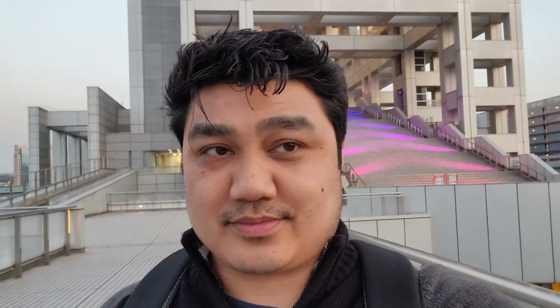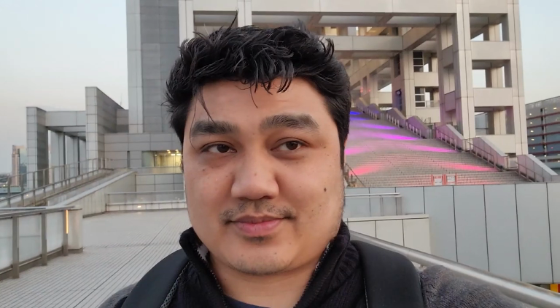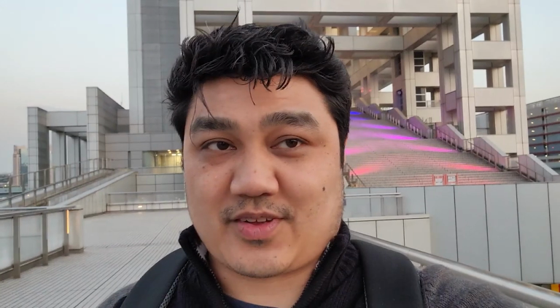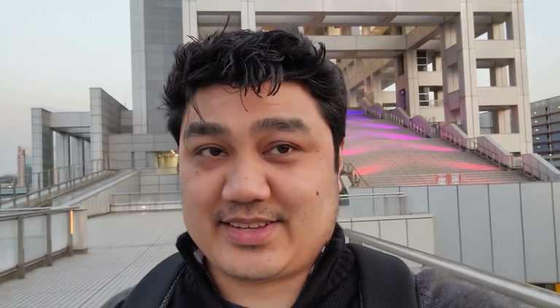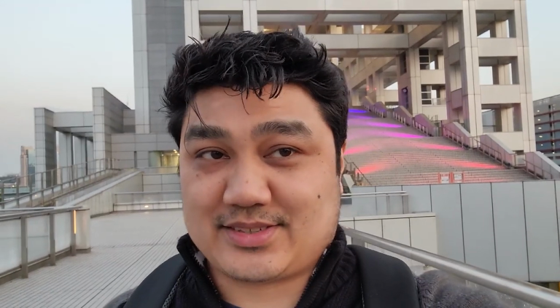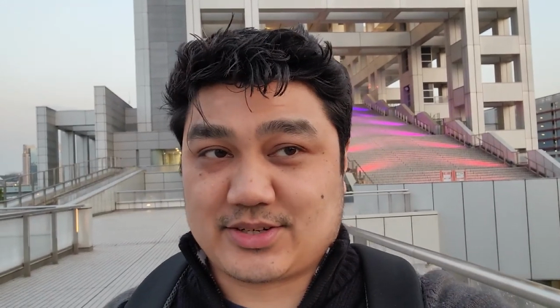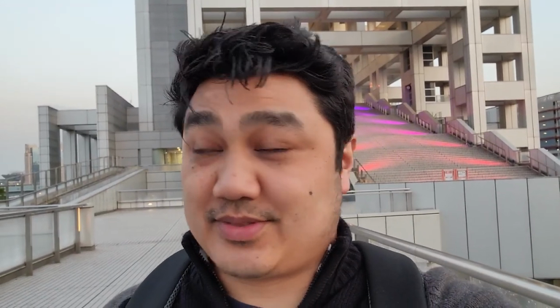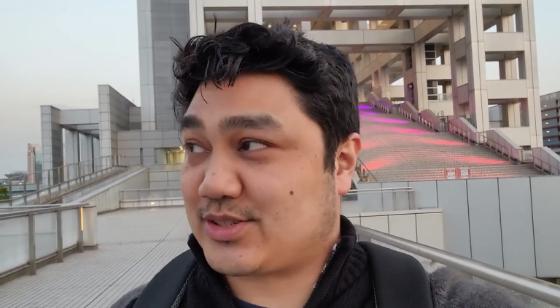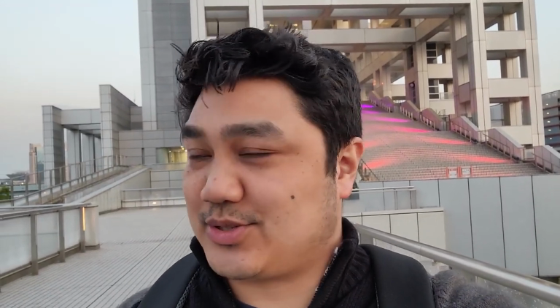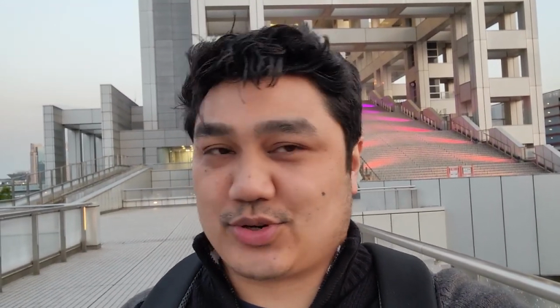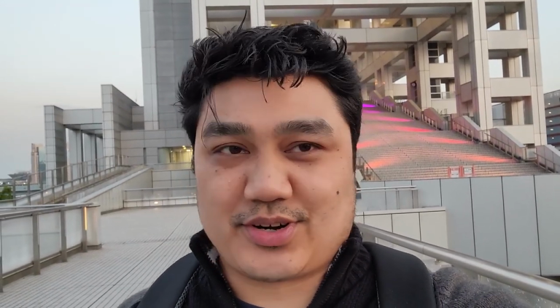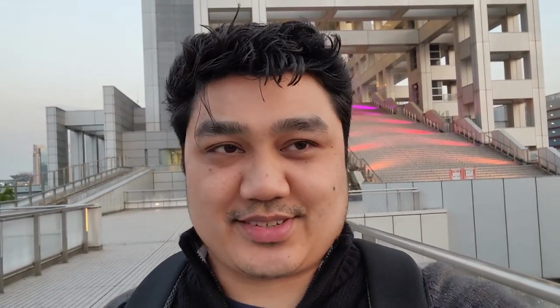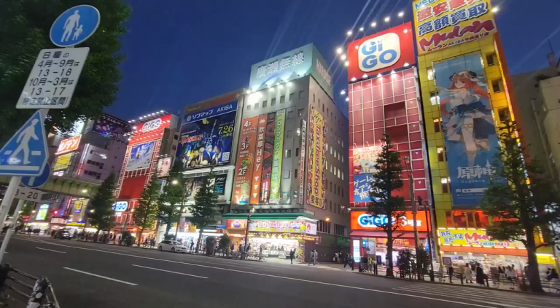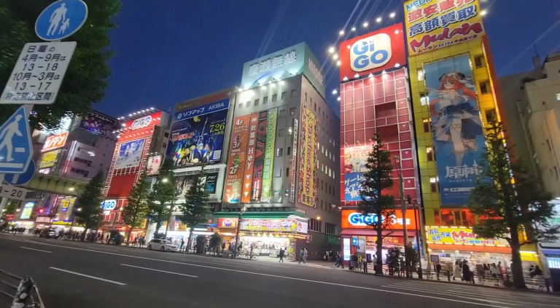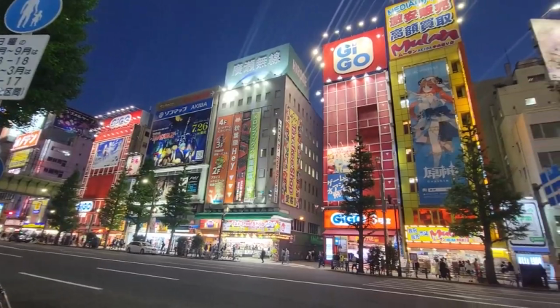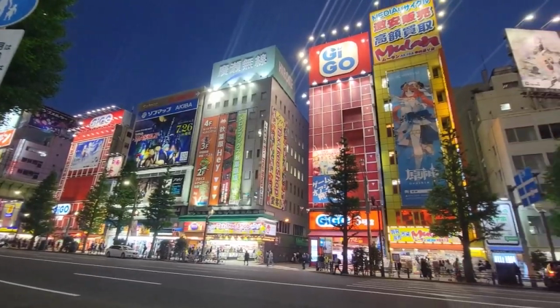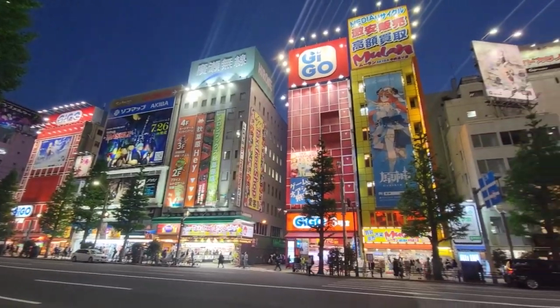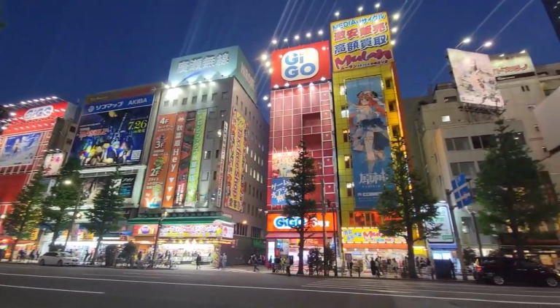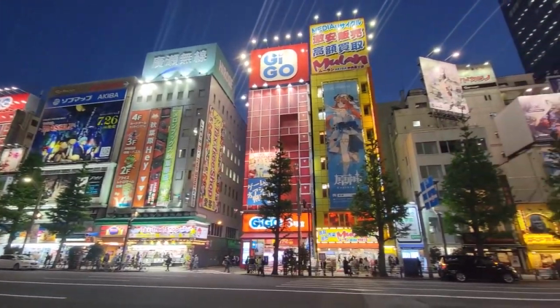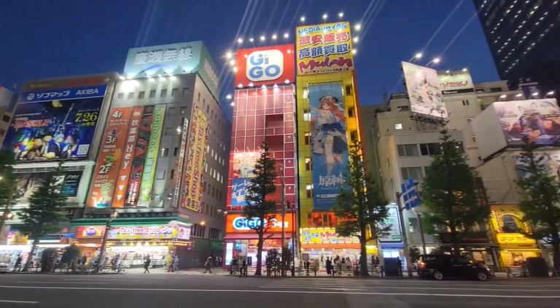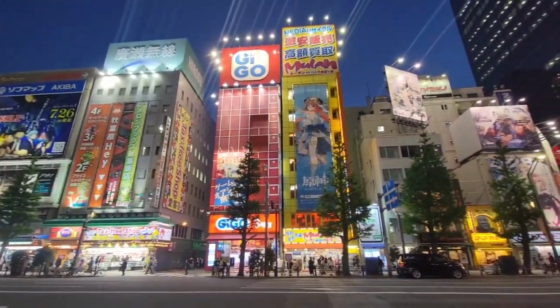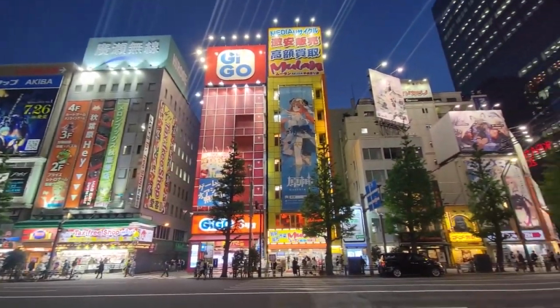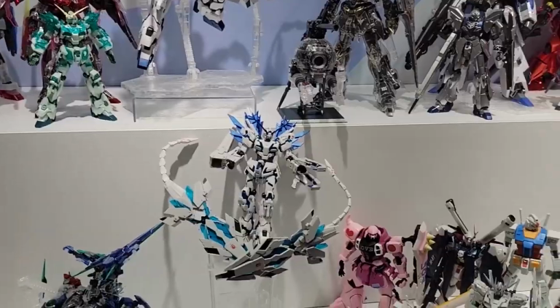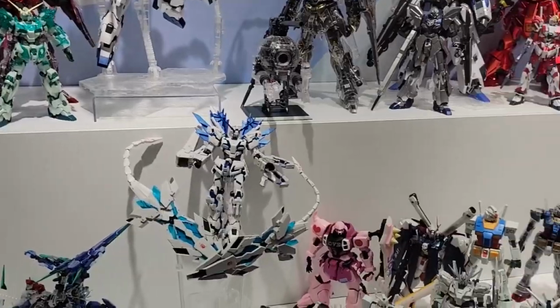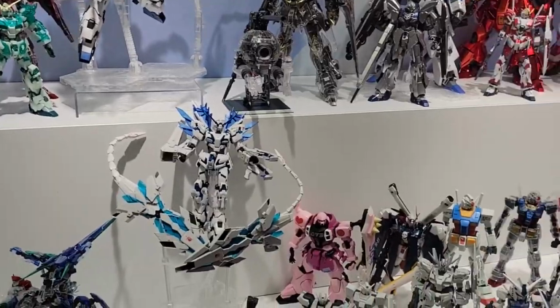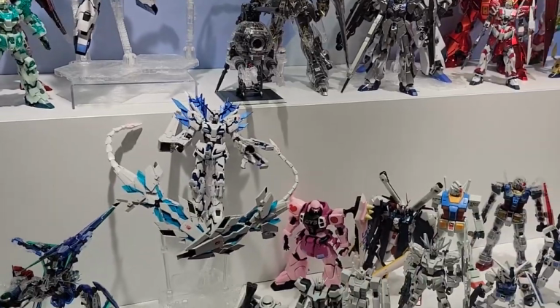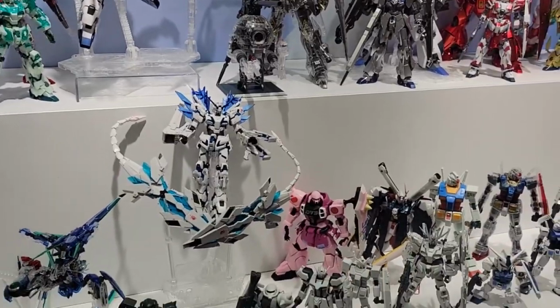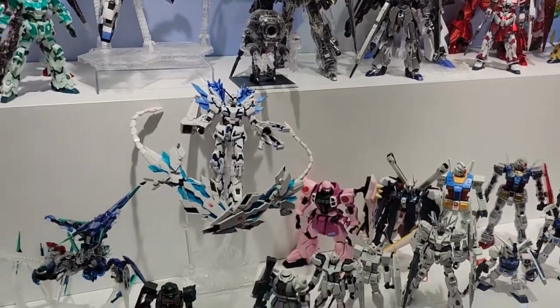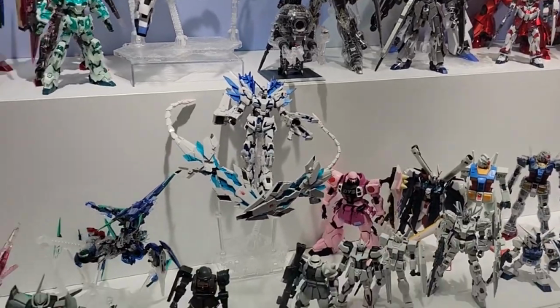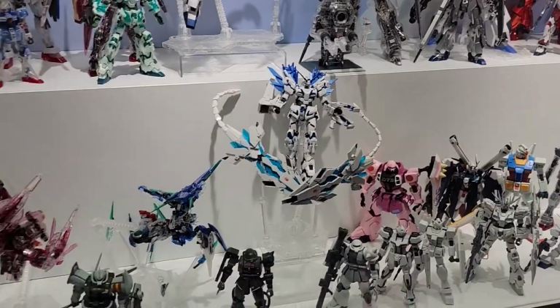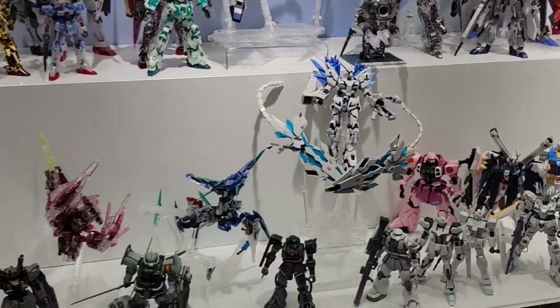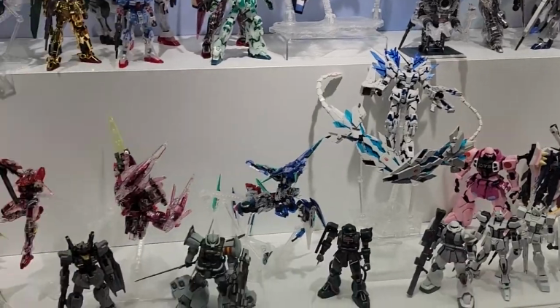Hey everyone, it's Amir from Toy Snowman, and I'm here in Japan doing what I do best — hunting for the latest and greatest toys.